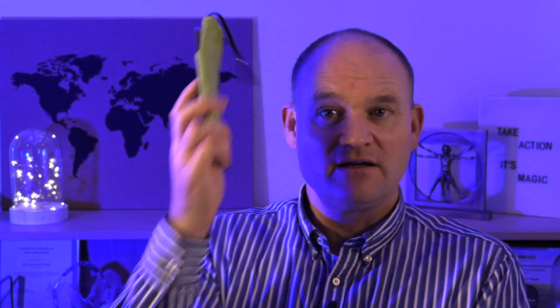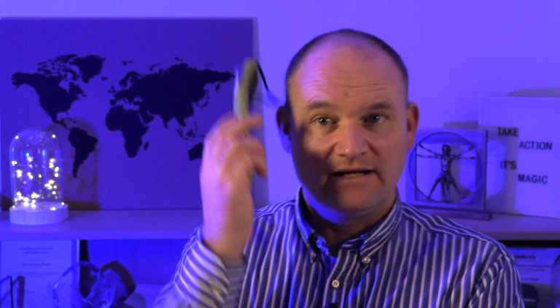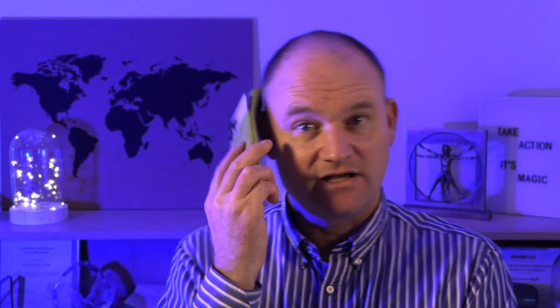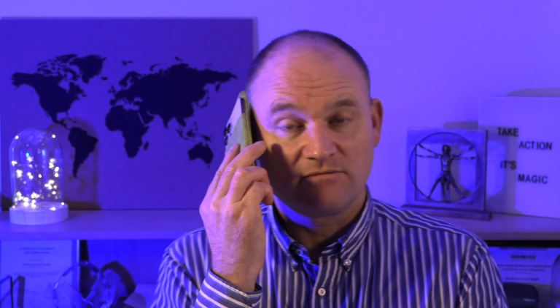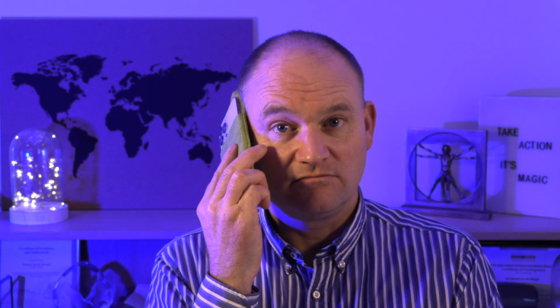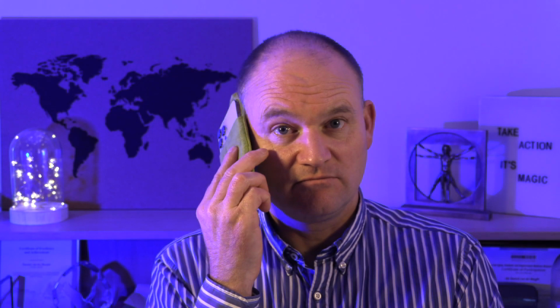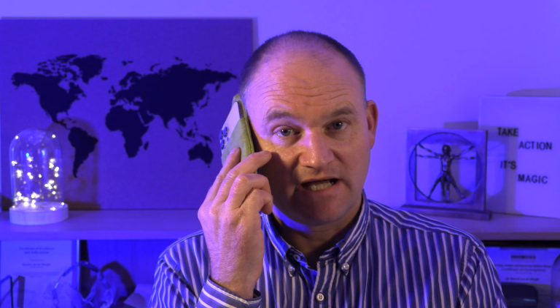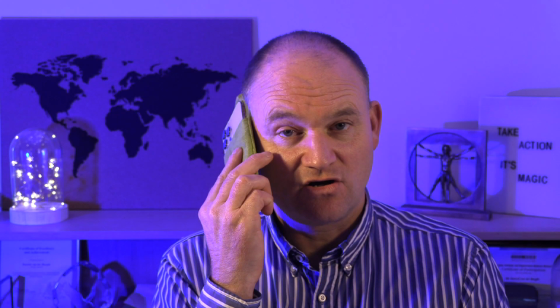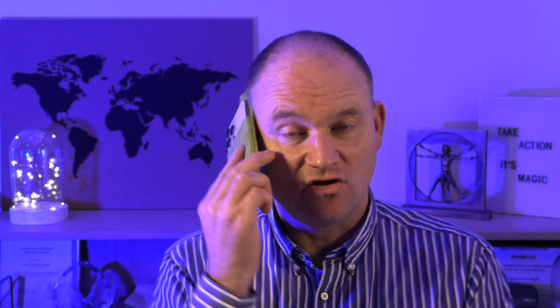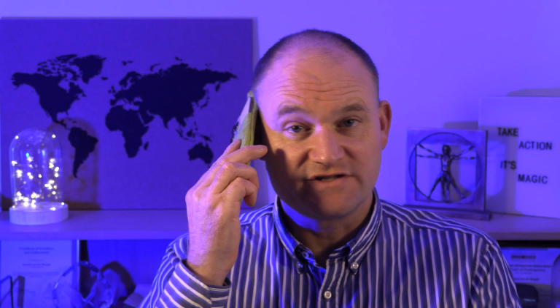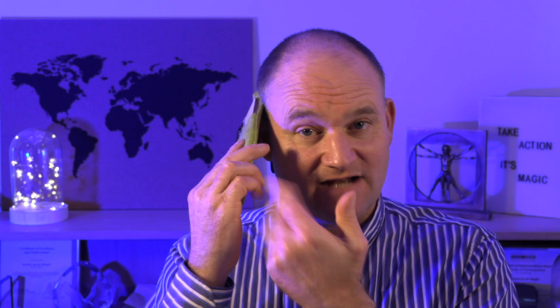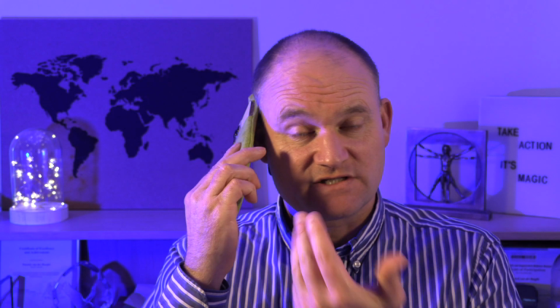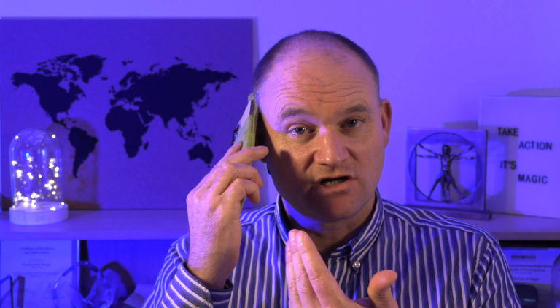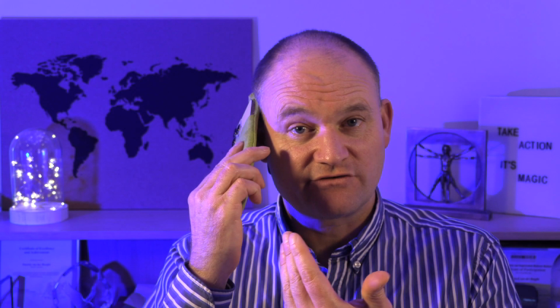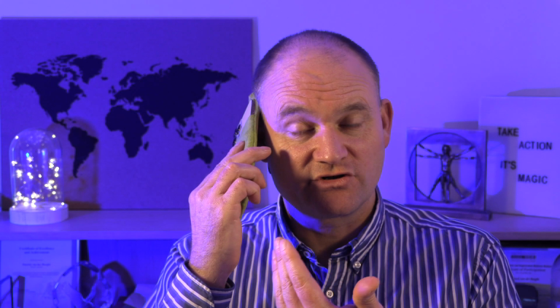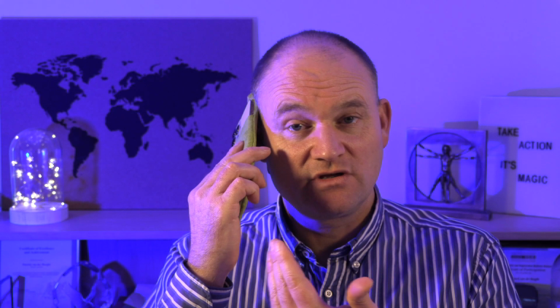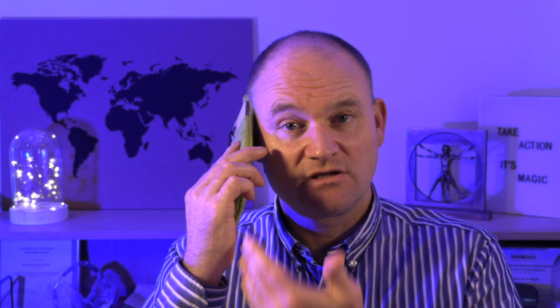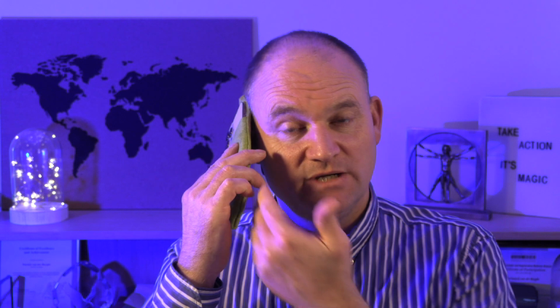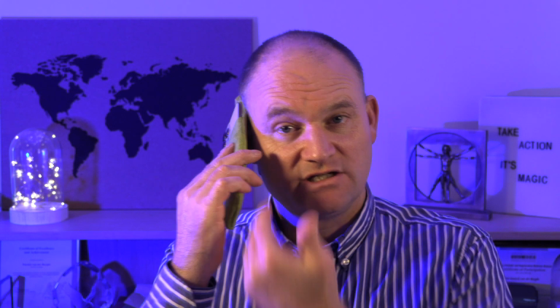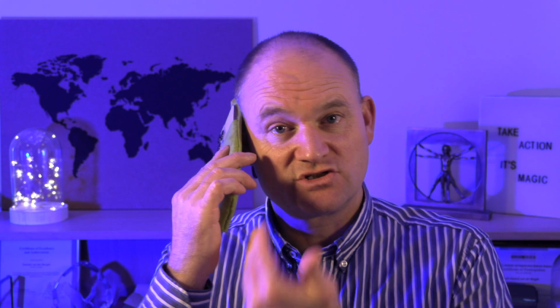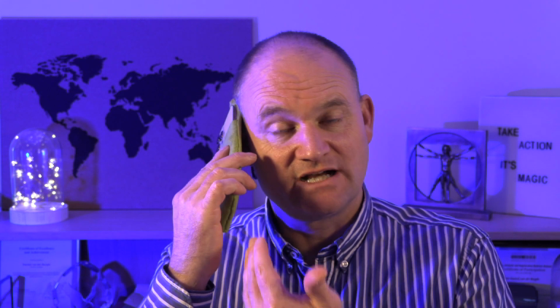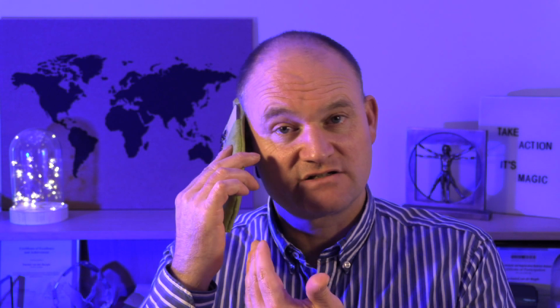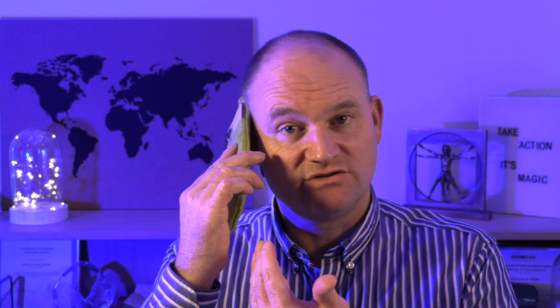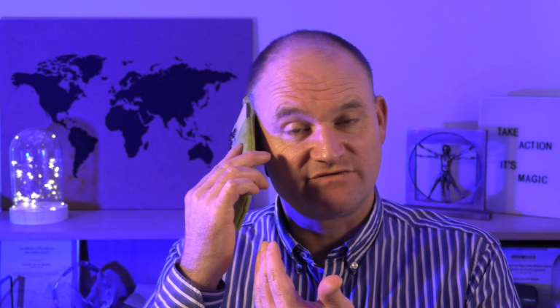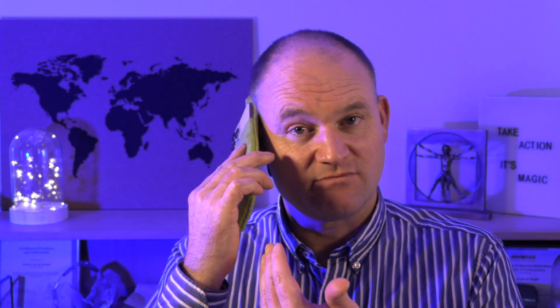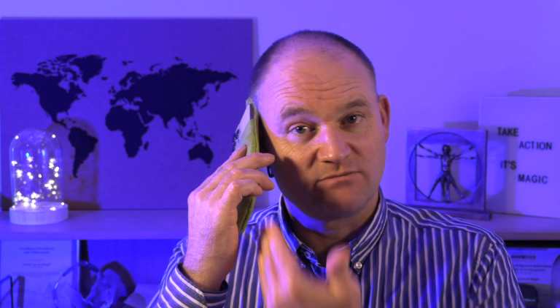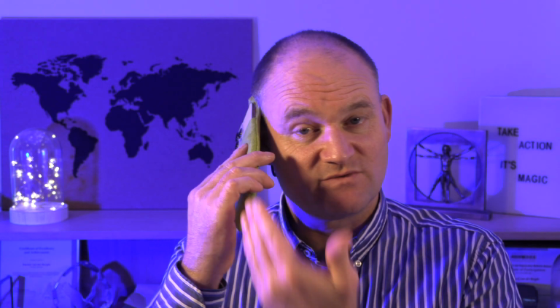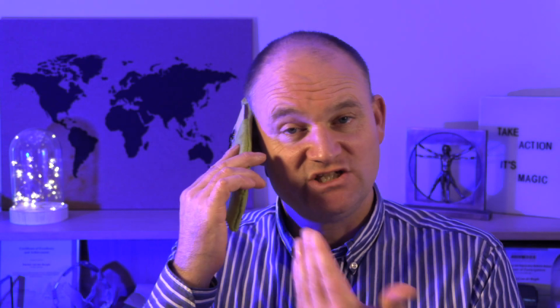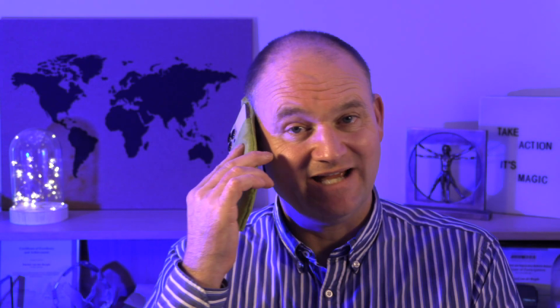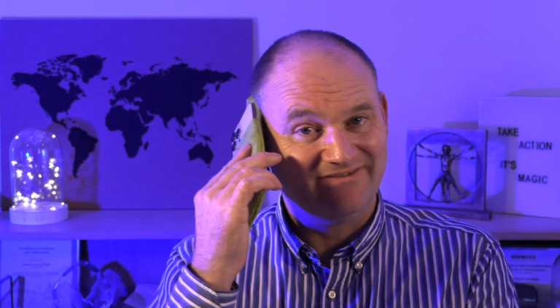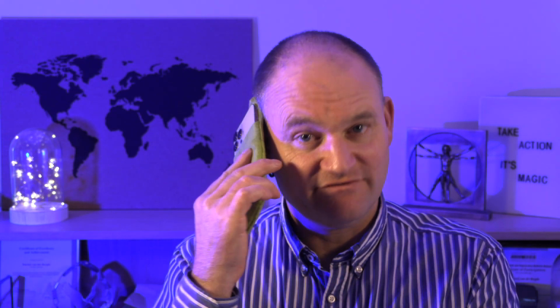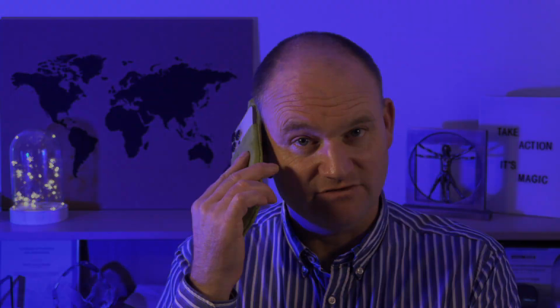Now you can make a call — the sound will still go through — but you've got two layers of shielding fabric between you and the phone.